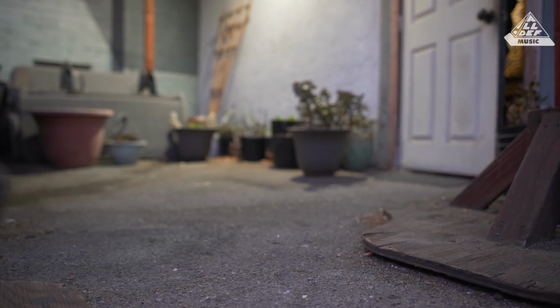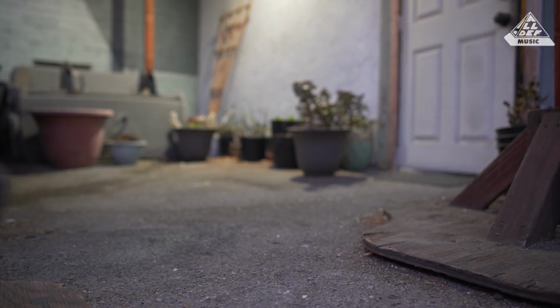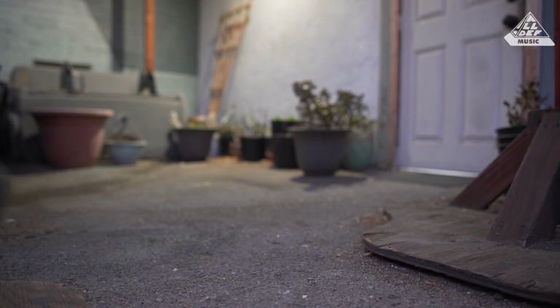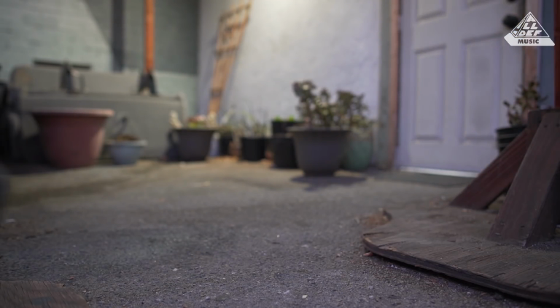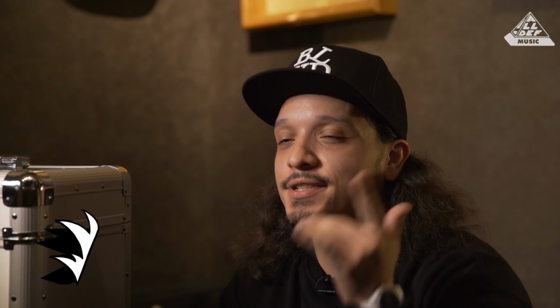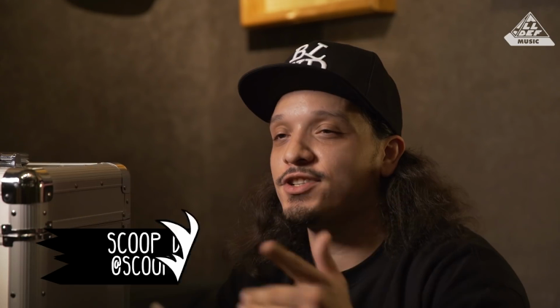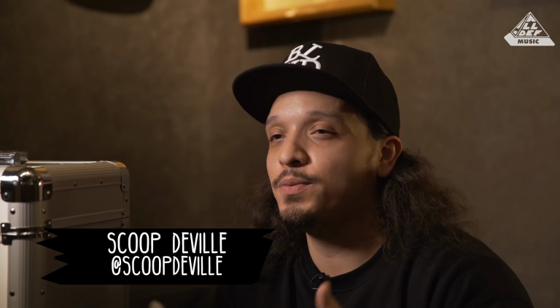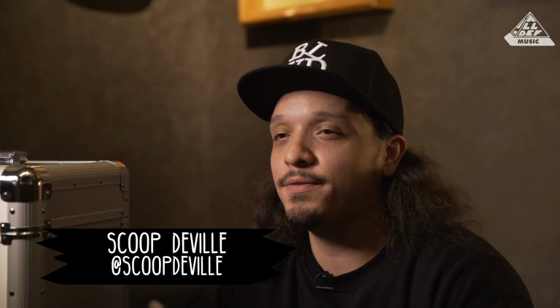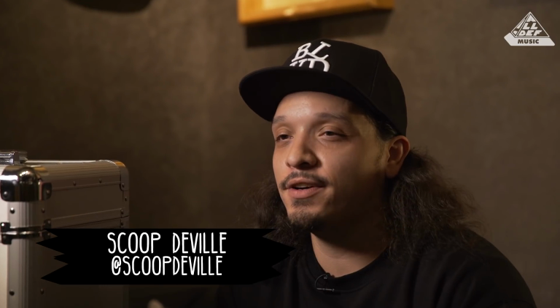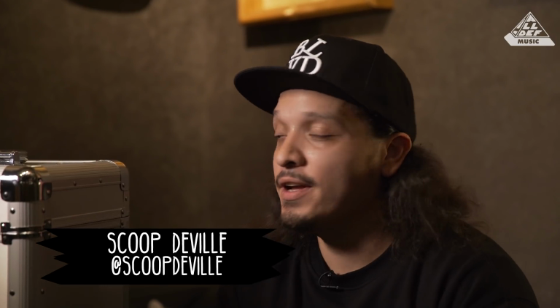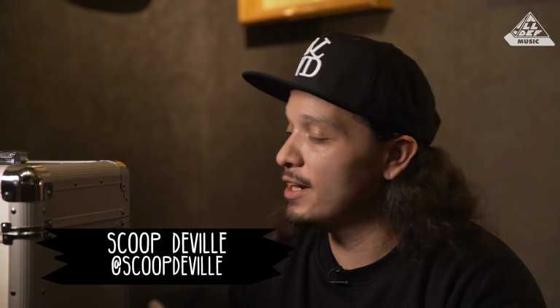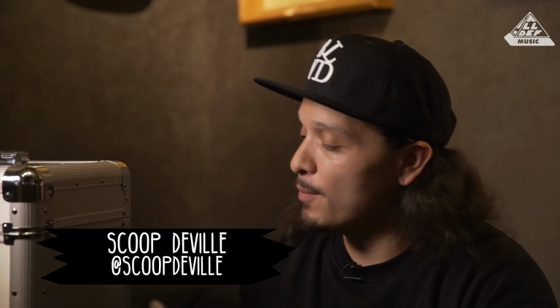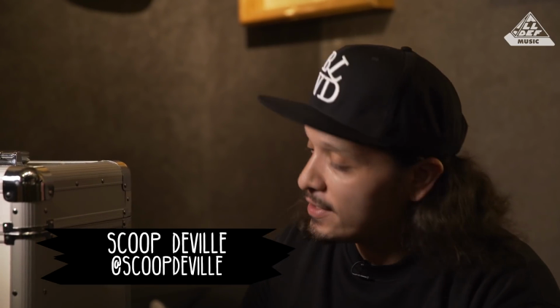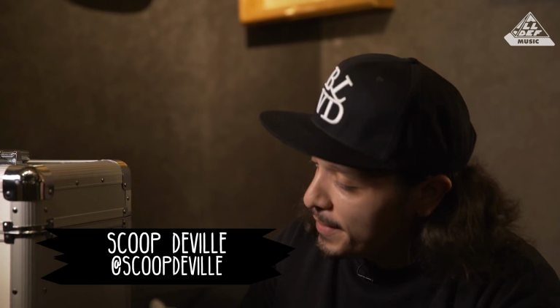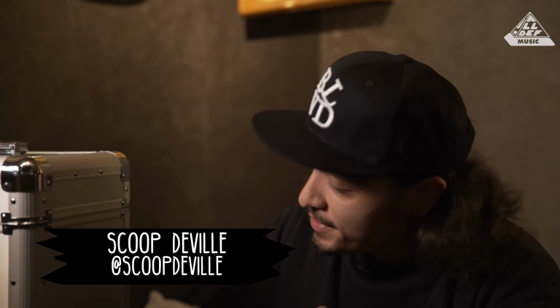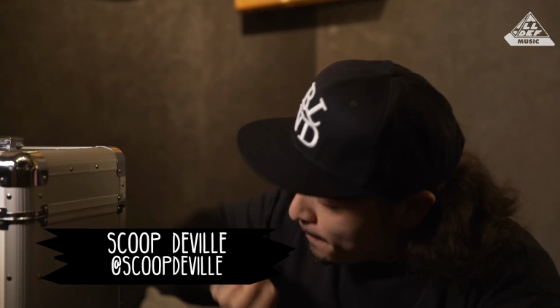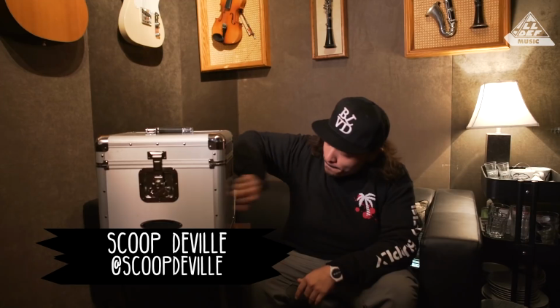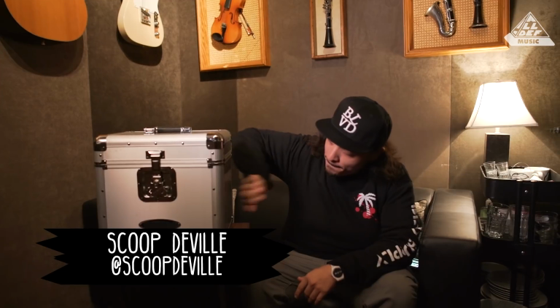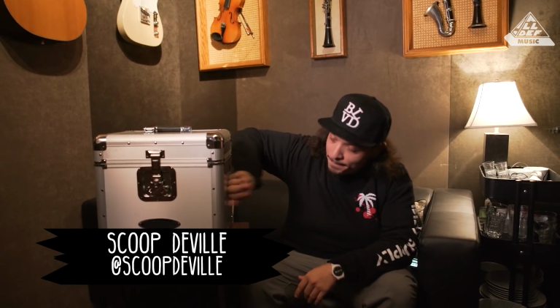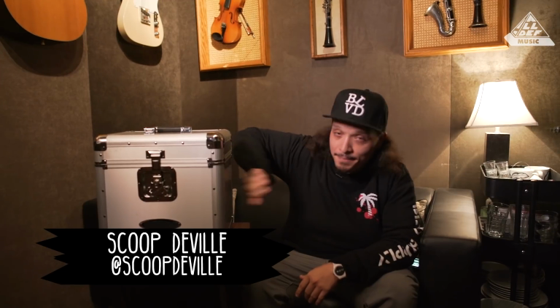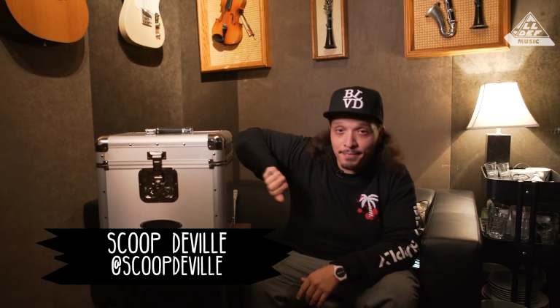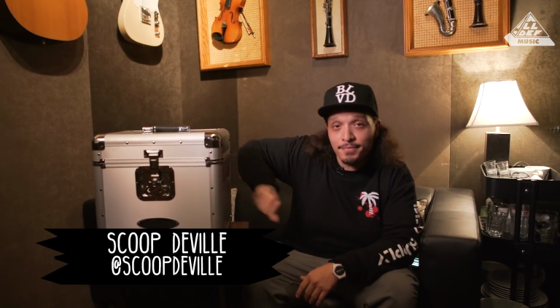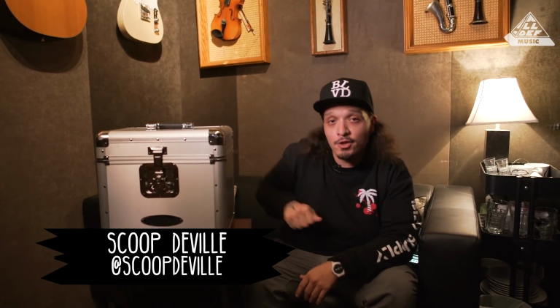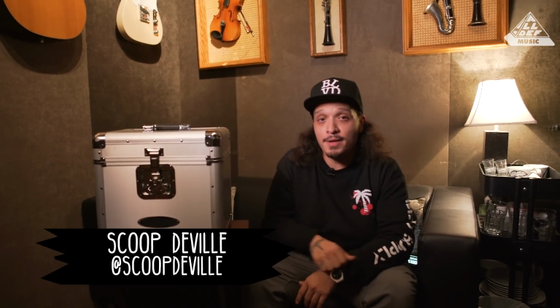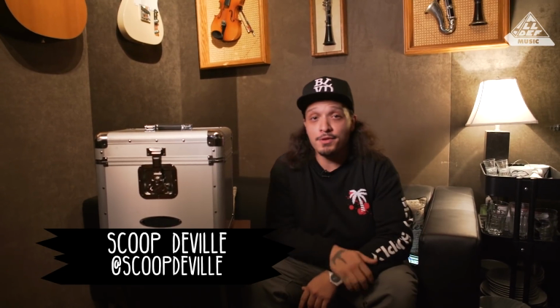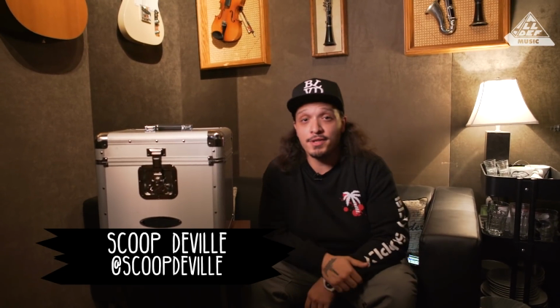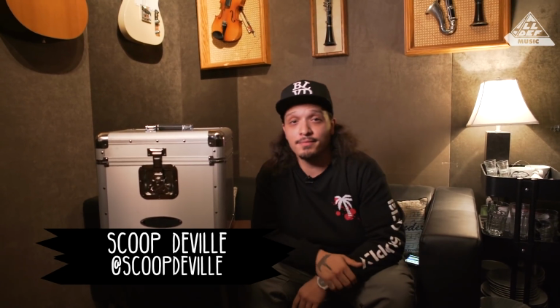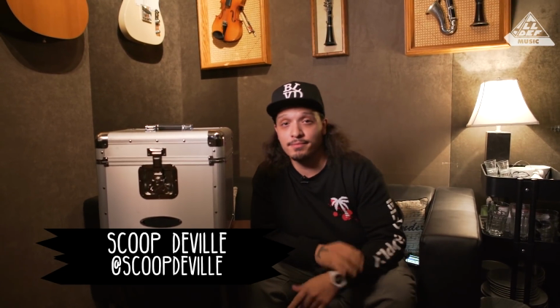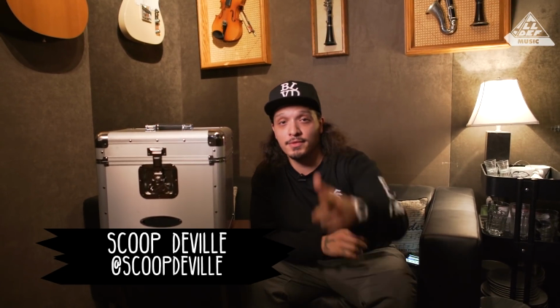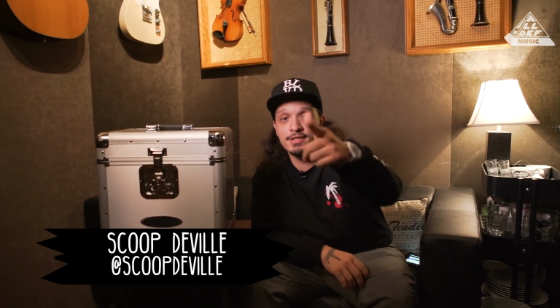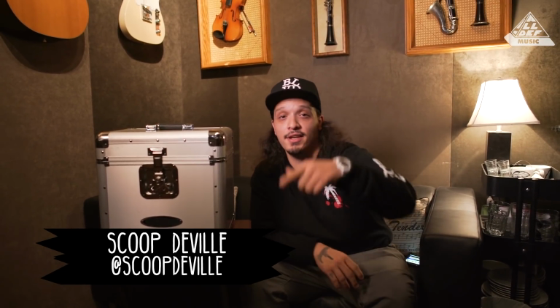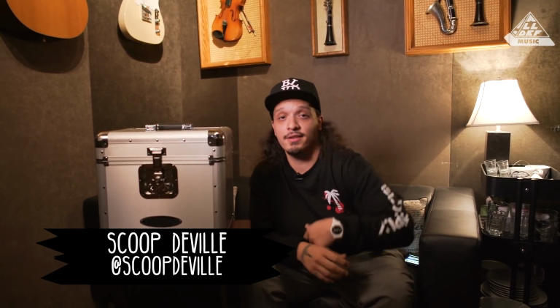What up, what up? This is Scoop DeVille and I'm about to make some crate music. Let's get it.